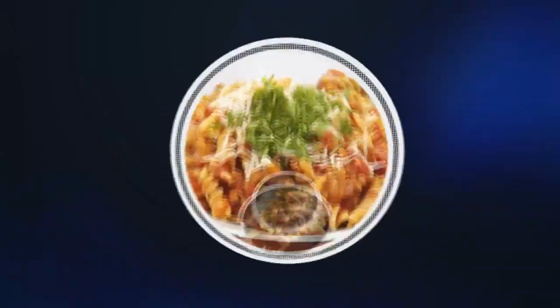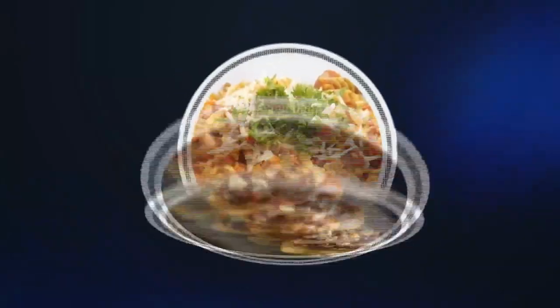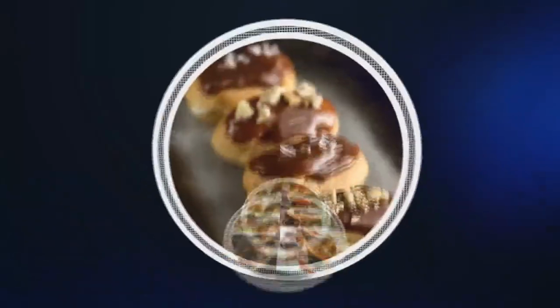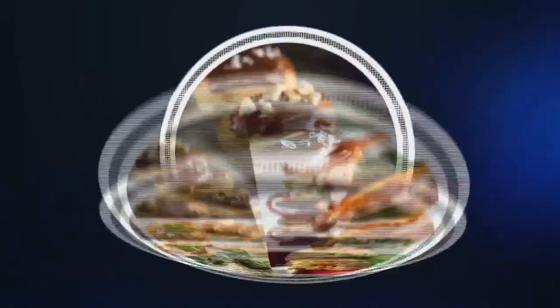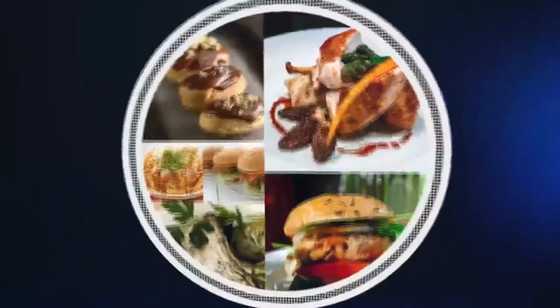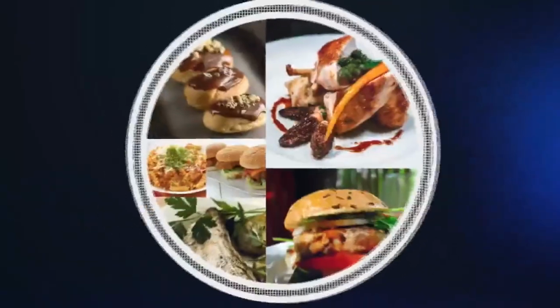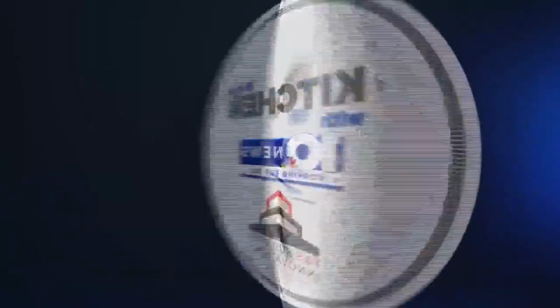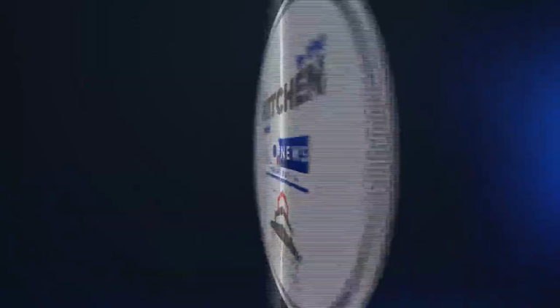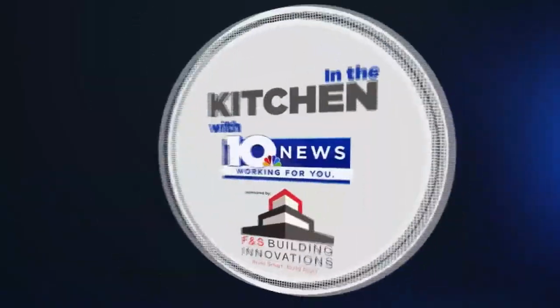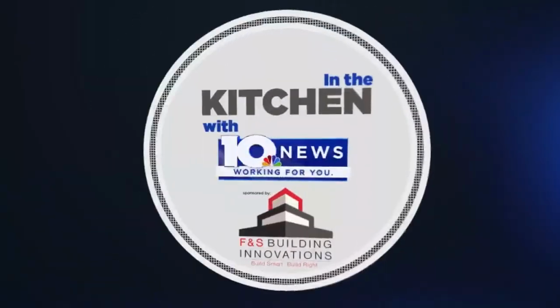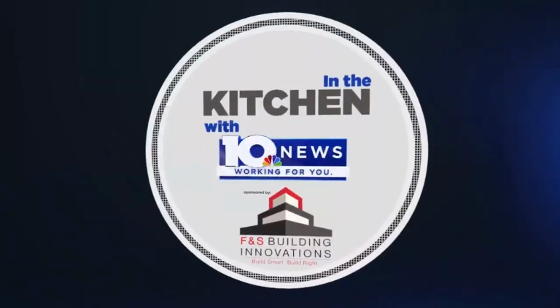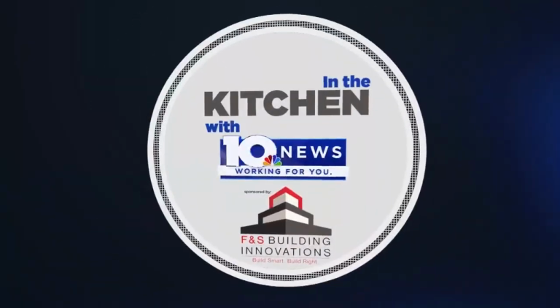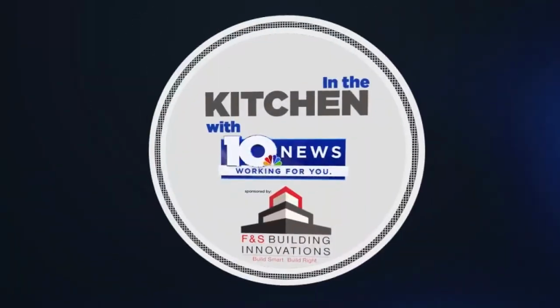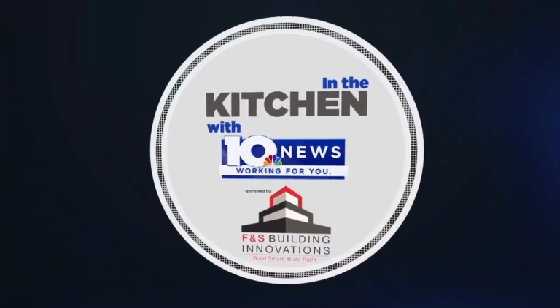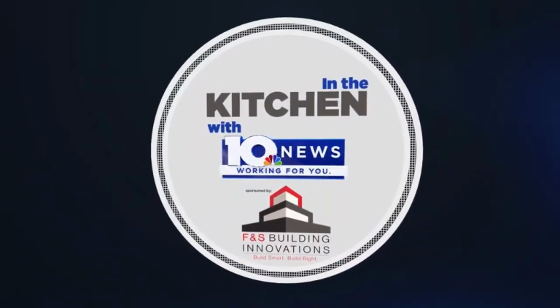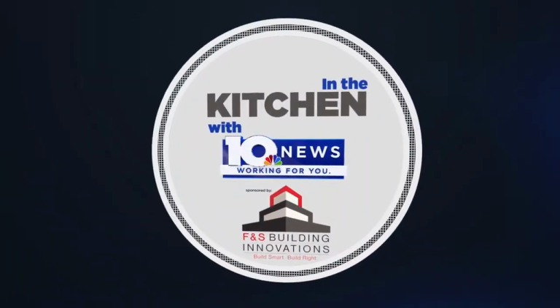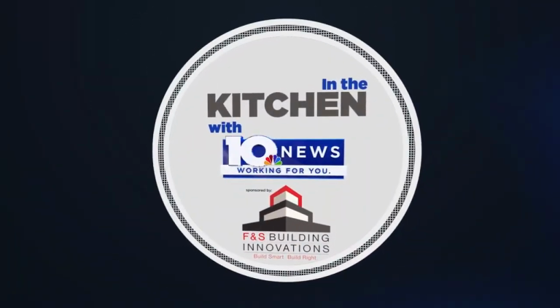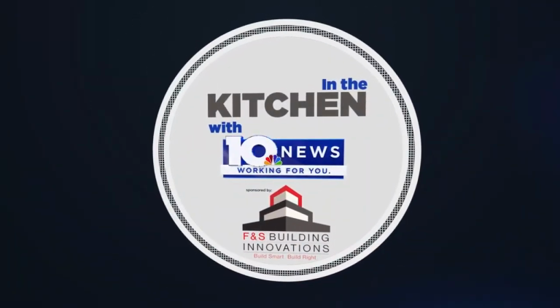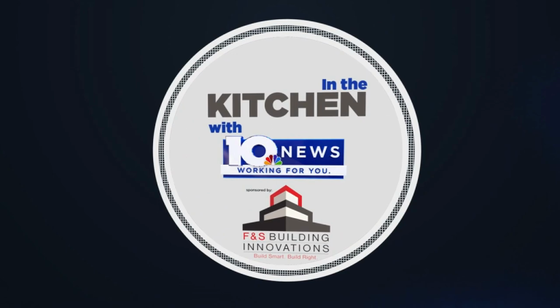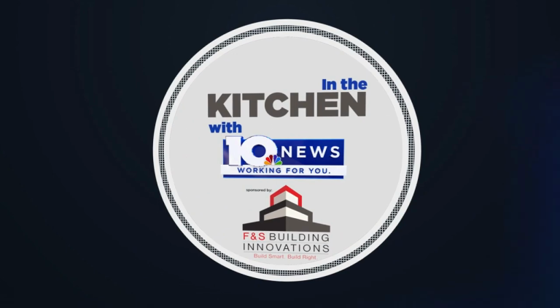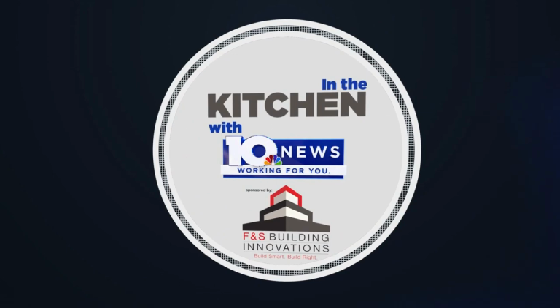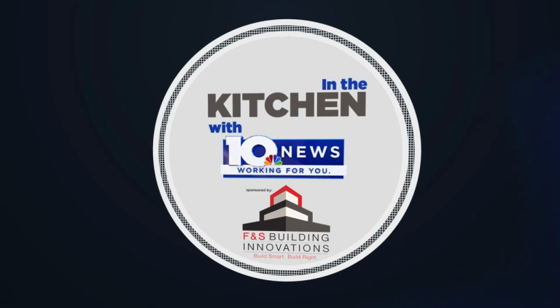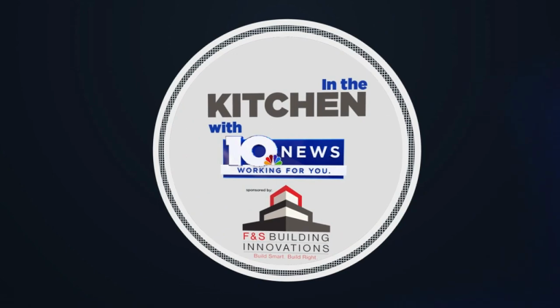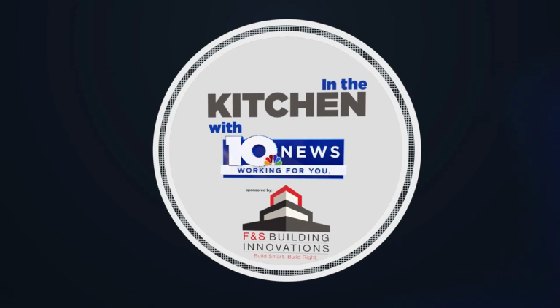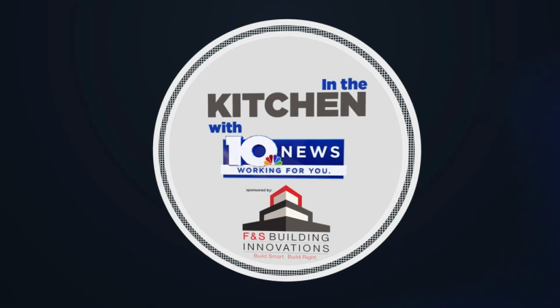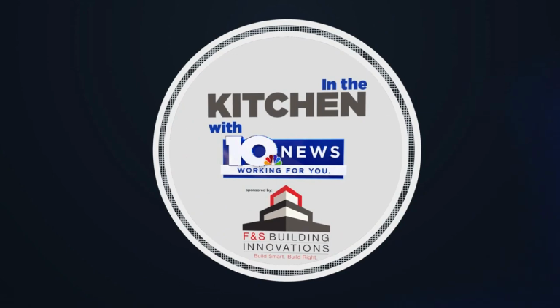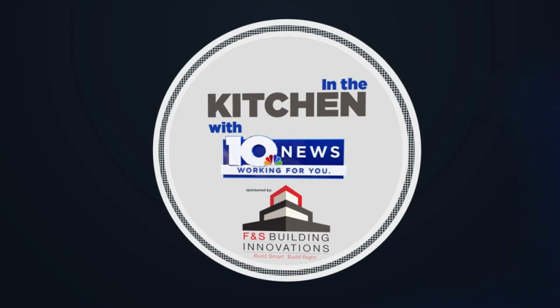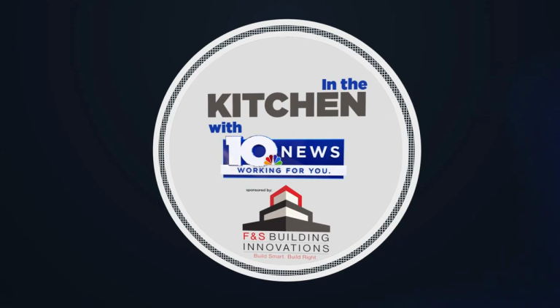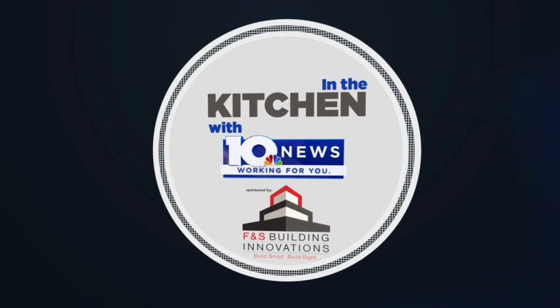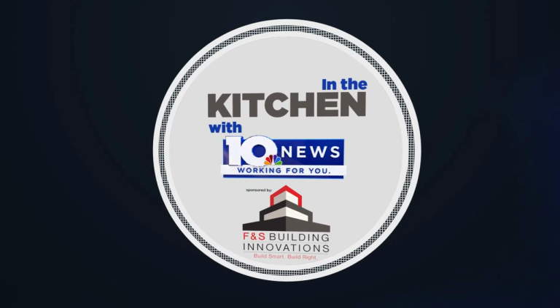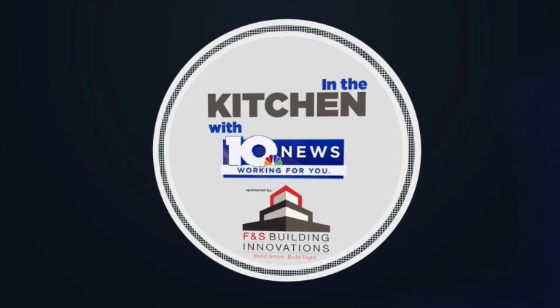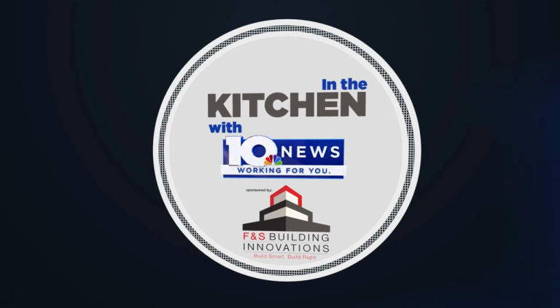In the kitchen with WSLS 10 News. Sponsored by FNS Building Innovations — build smart, build right.